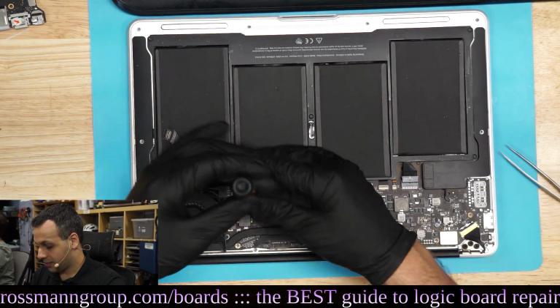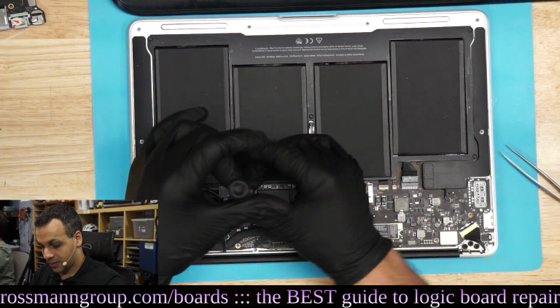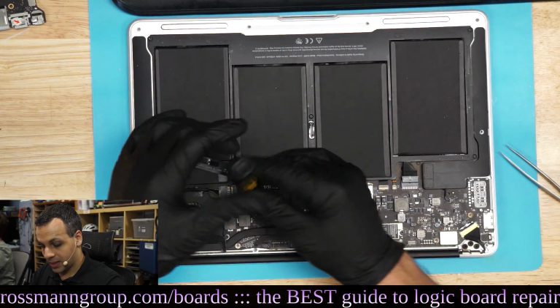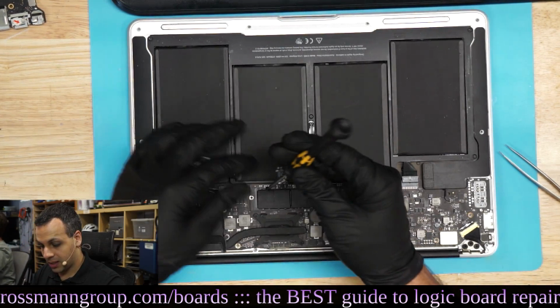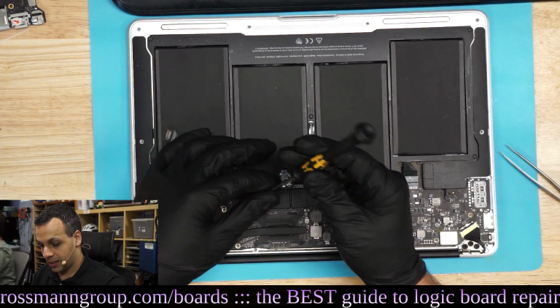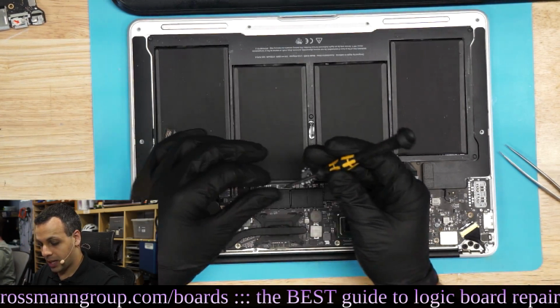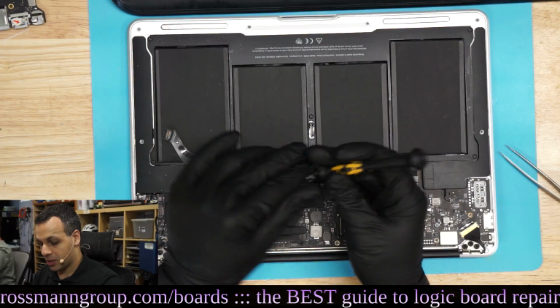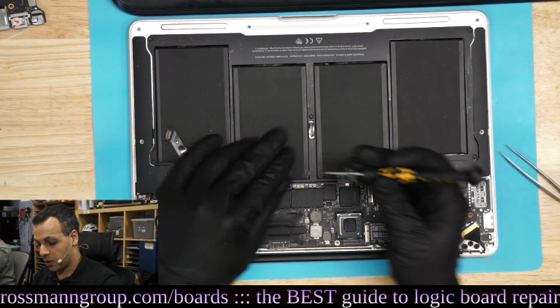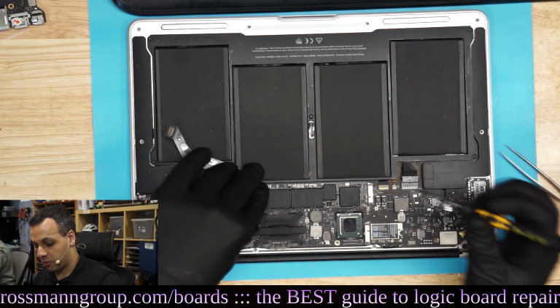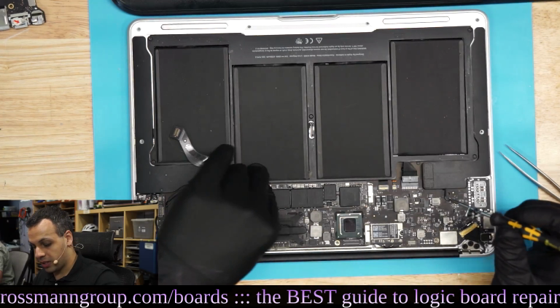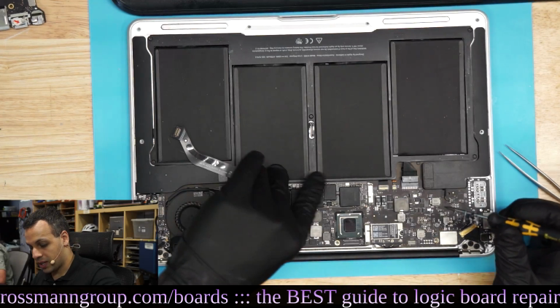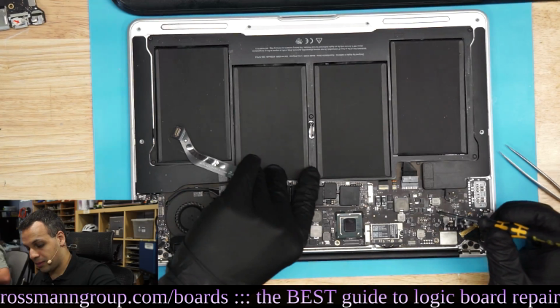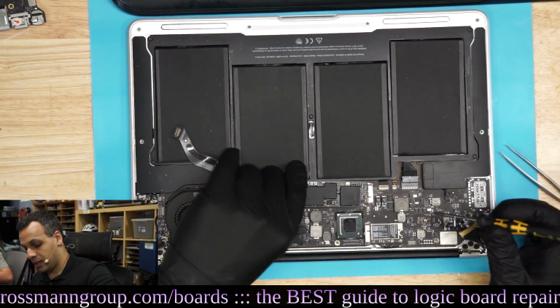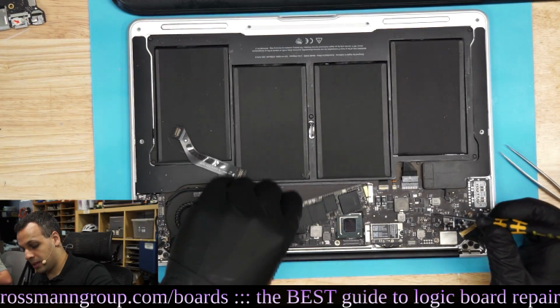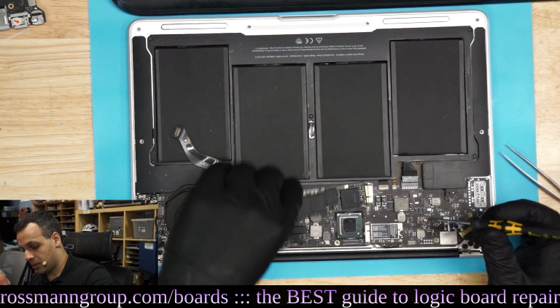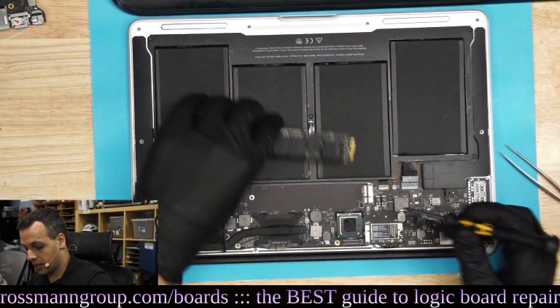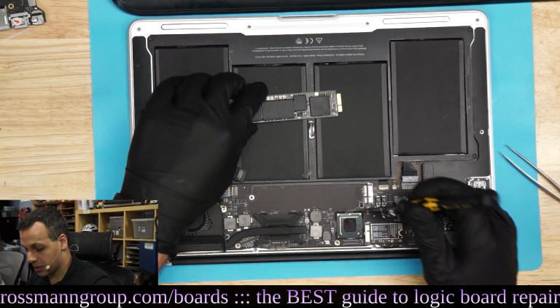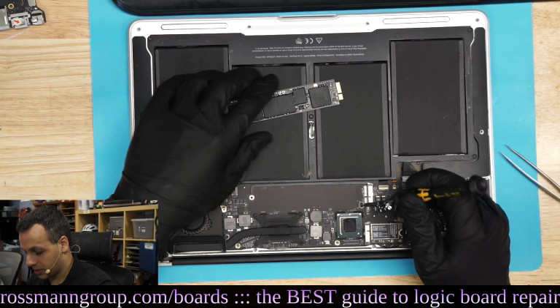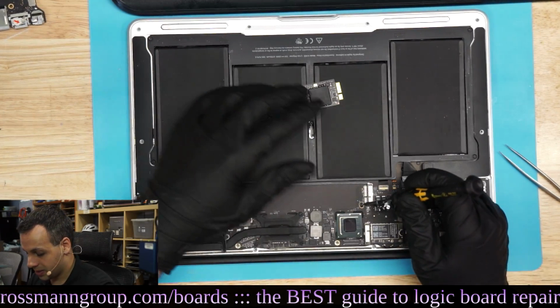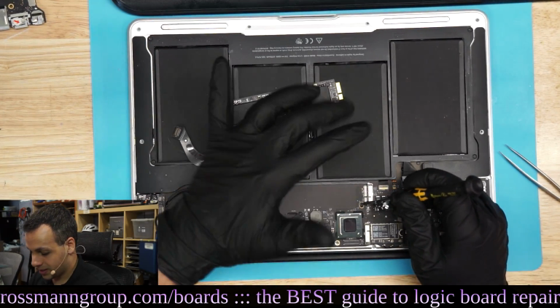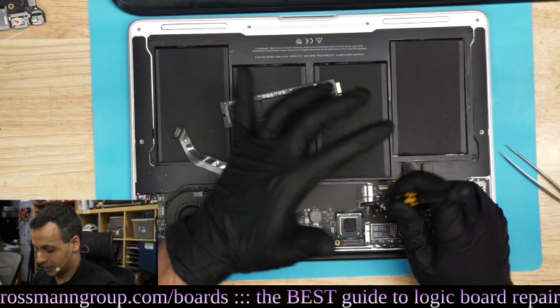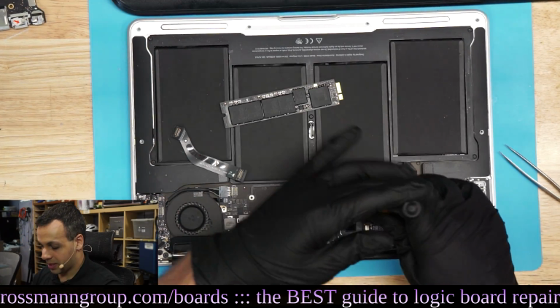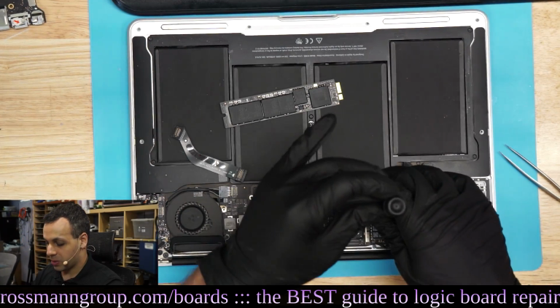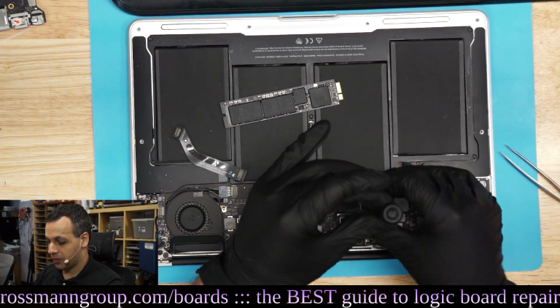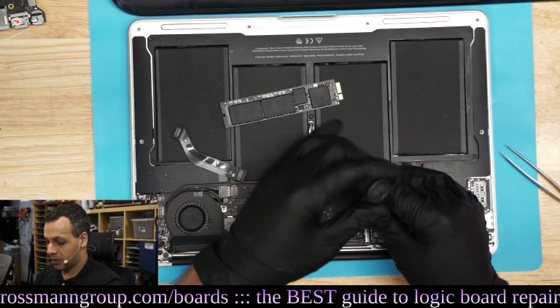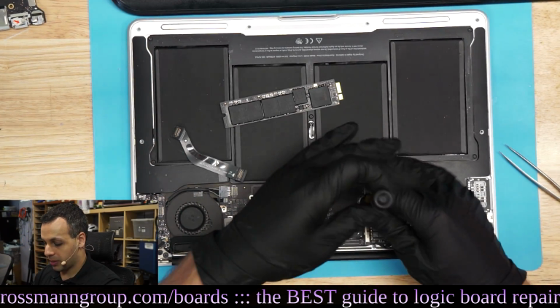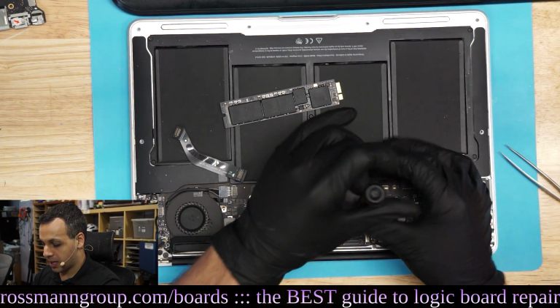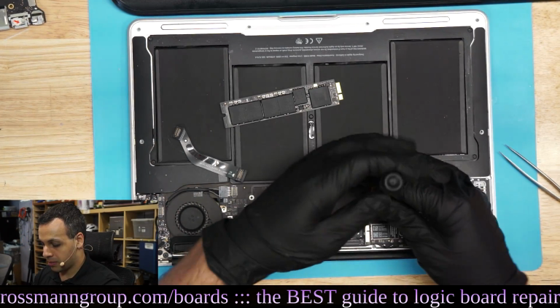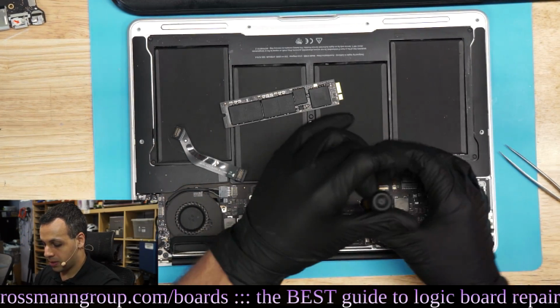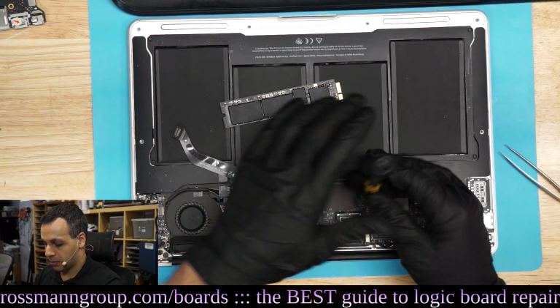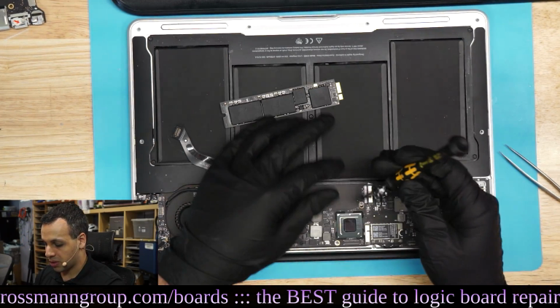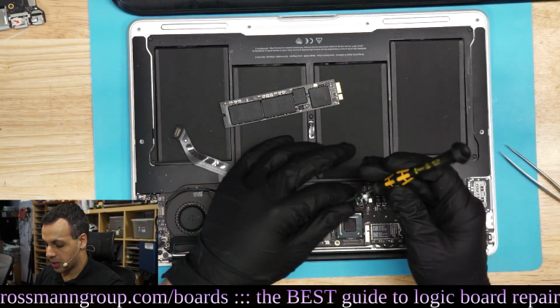Luckily, we have a 12.7mm nozzle that makes reflowing RAM a breeze.